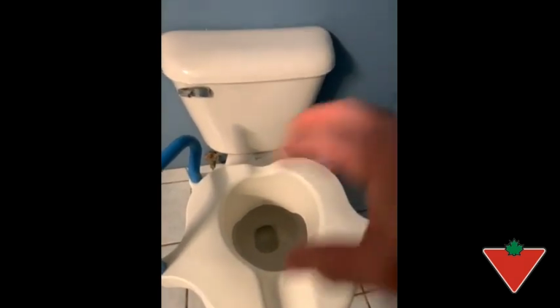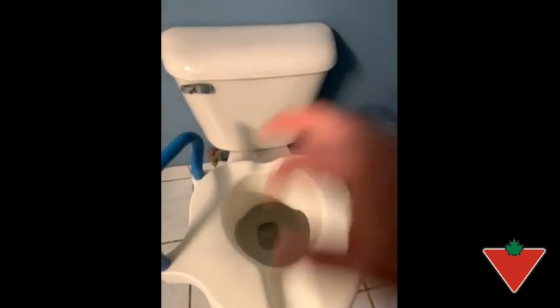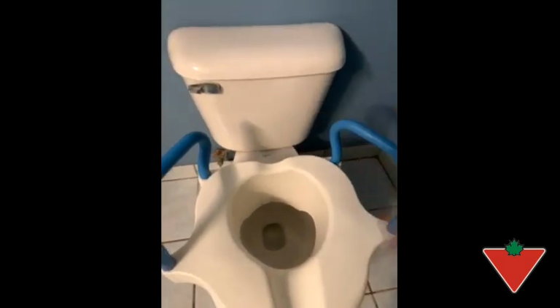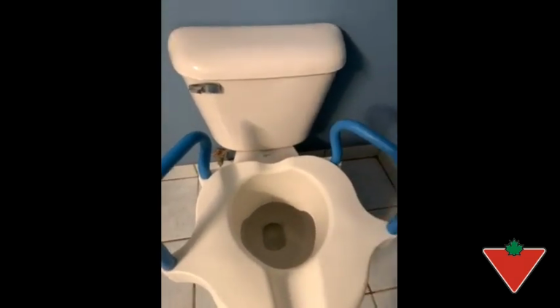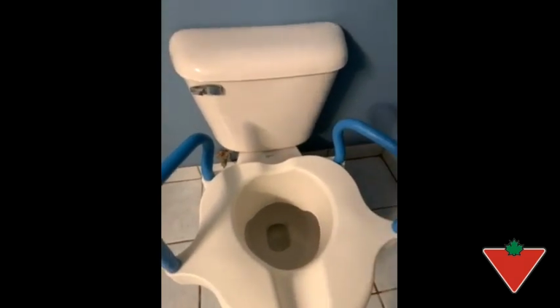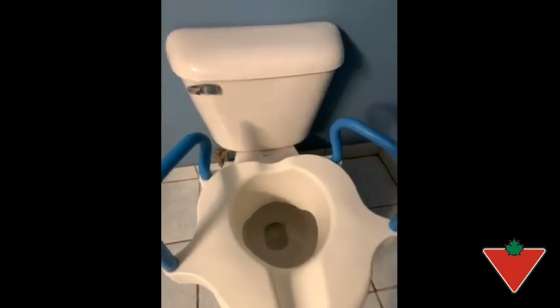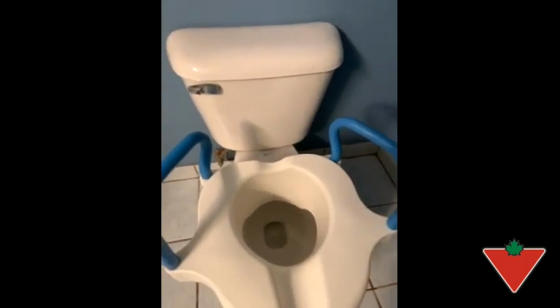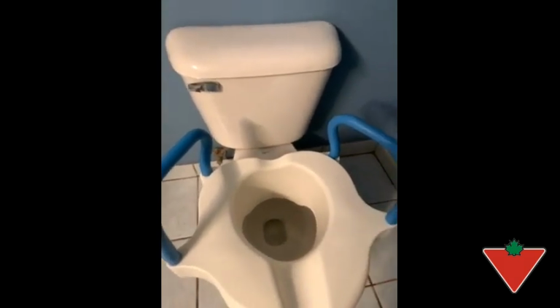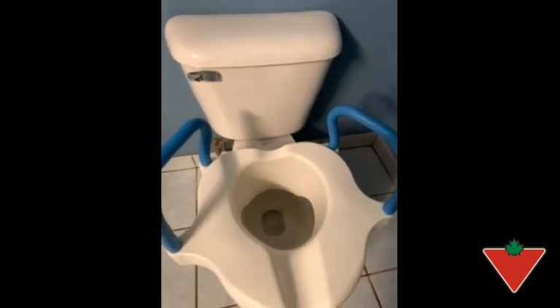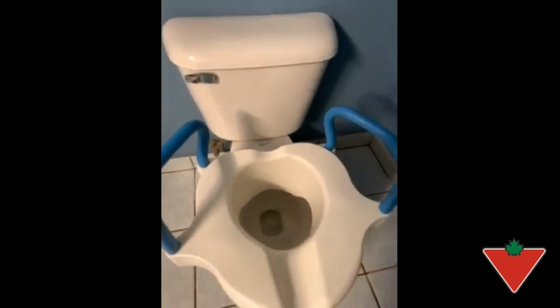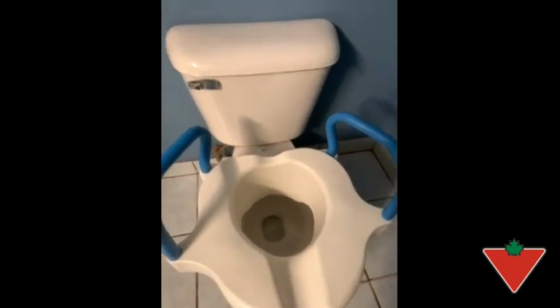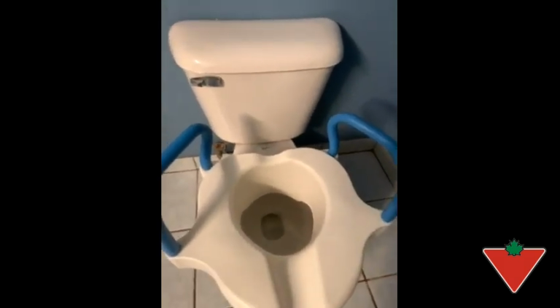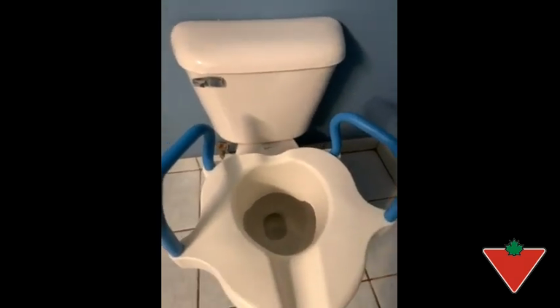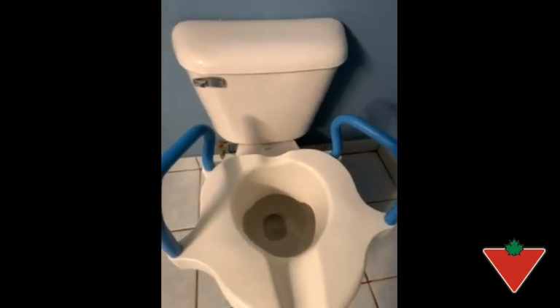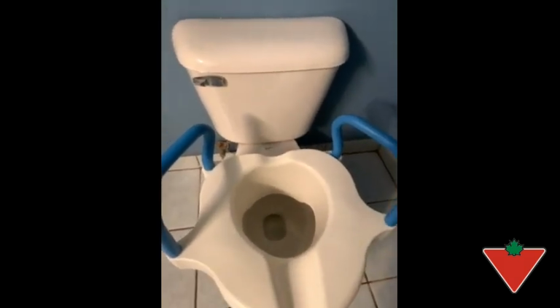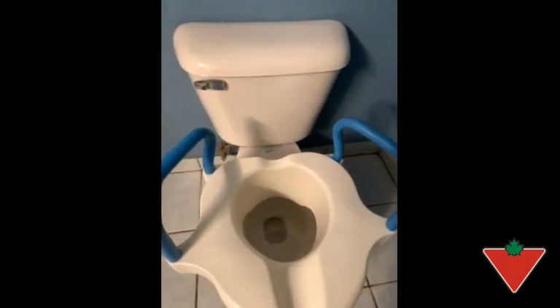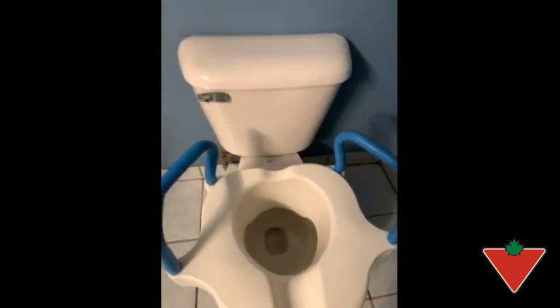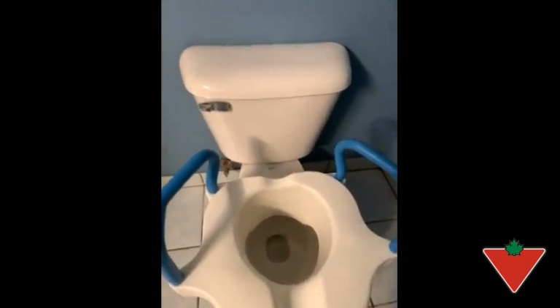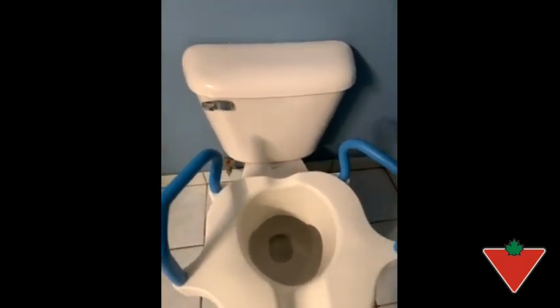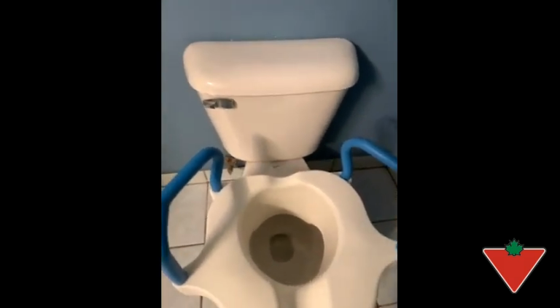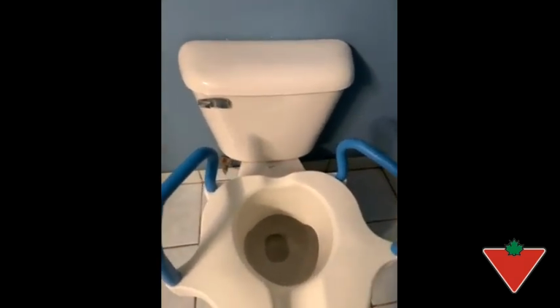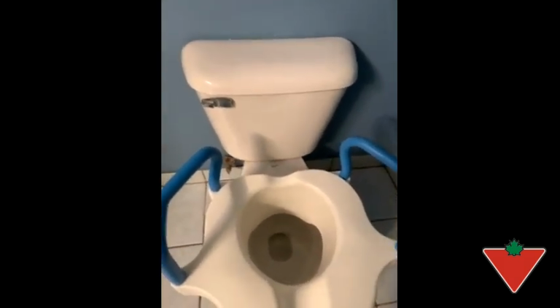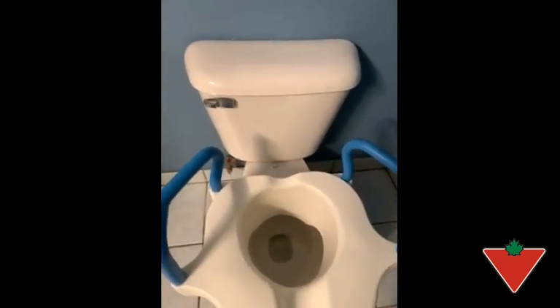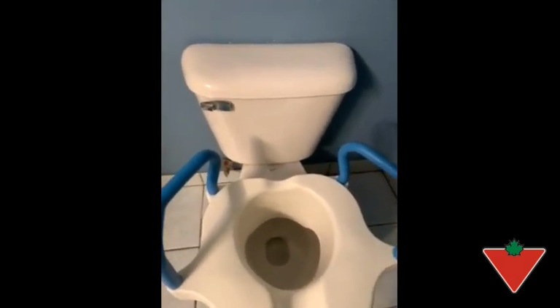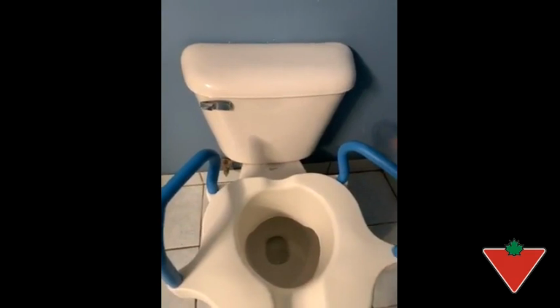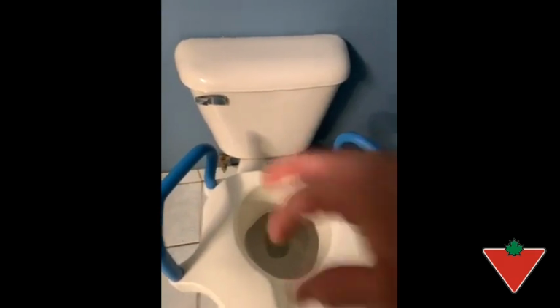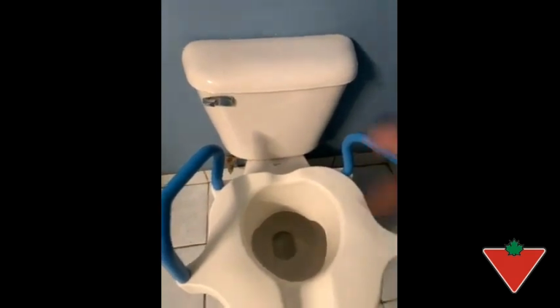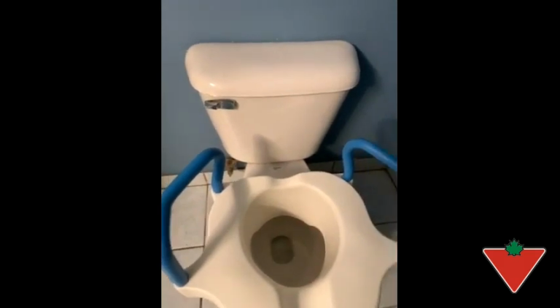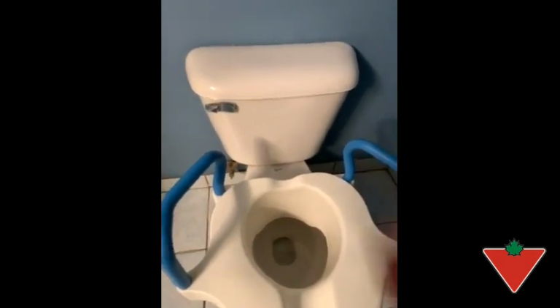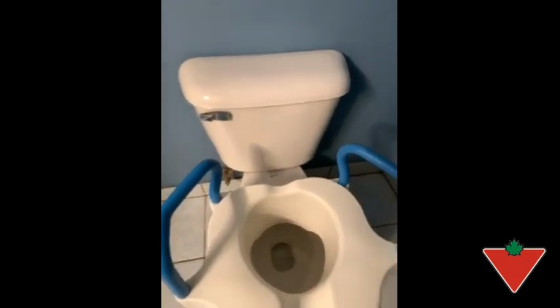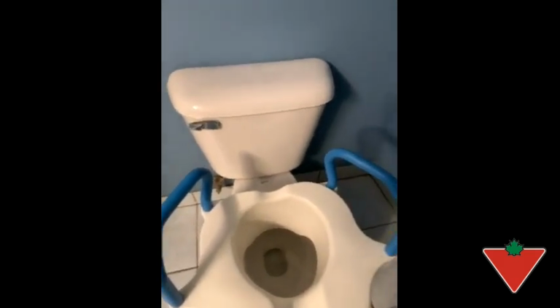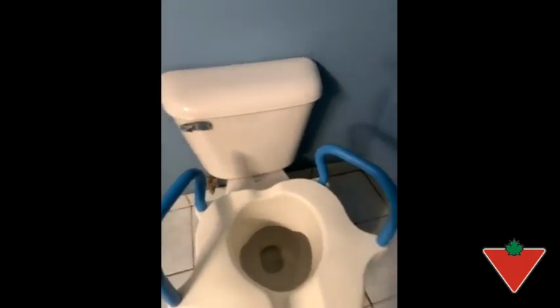It's certainly not designed for a man to stand up over. It would be very difficult not to hit the sides.